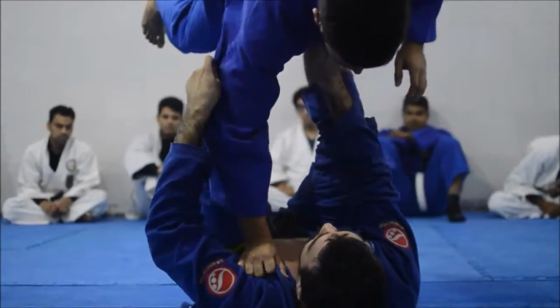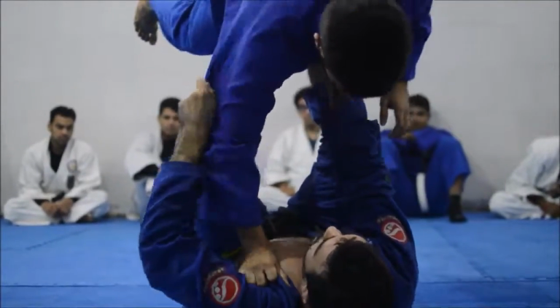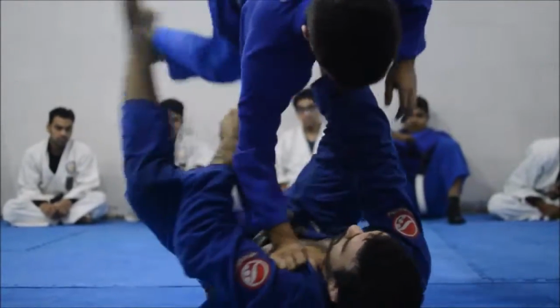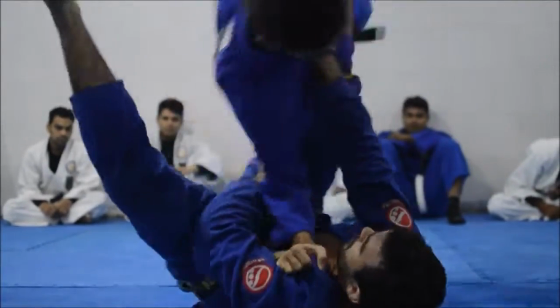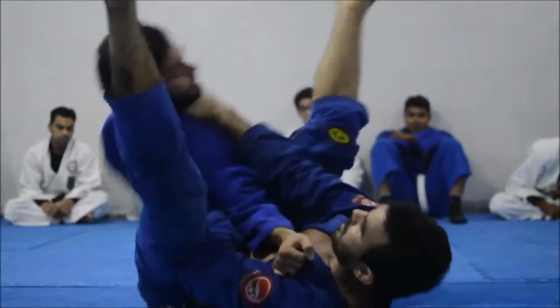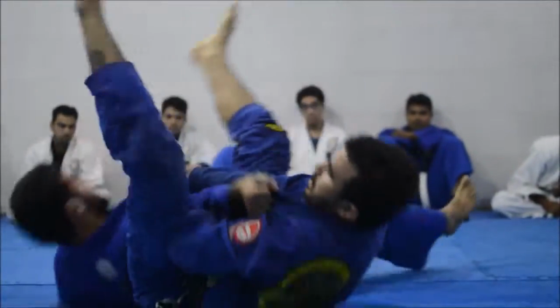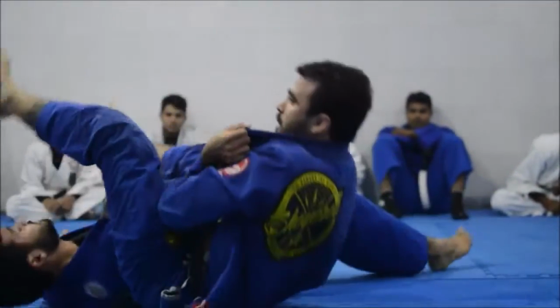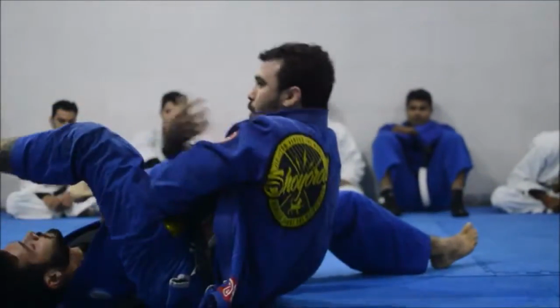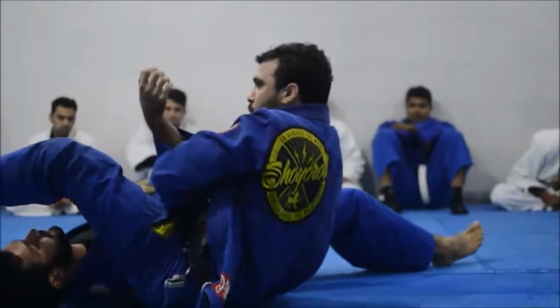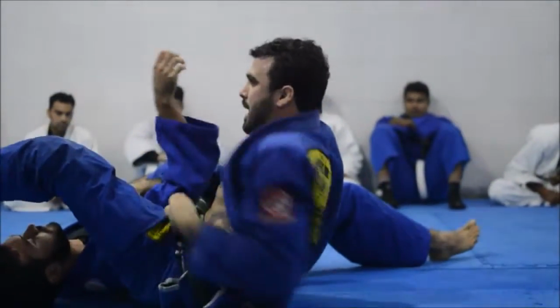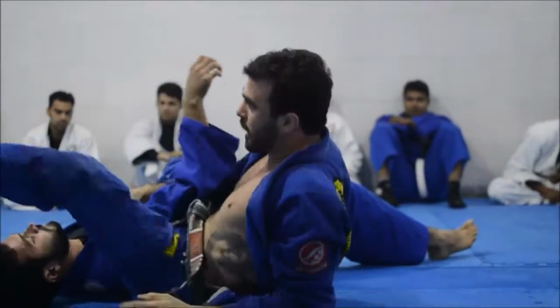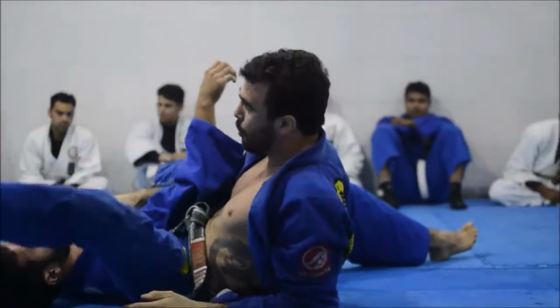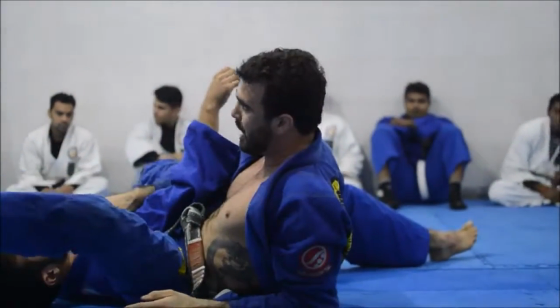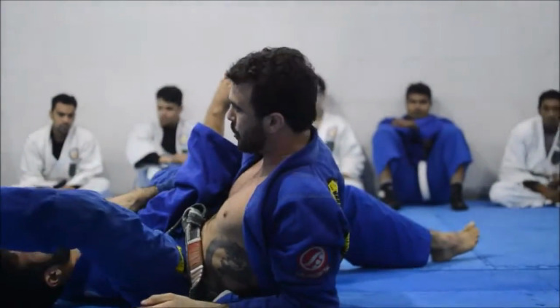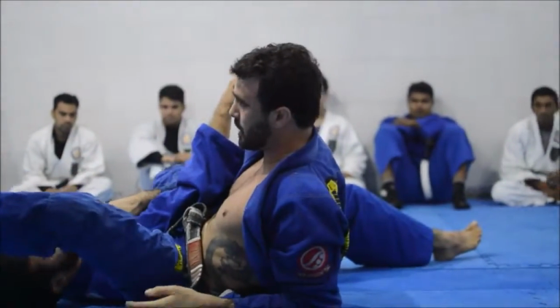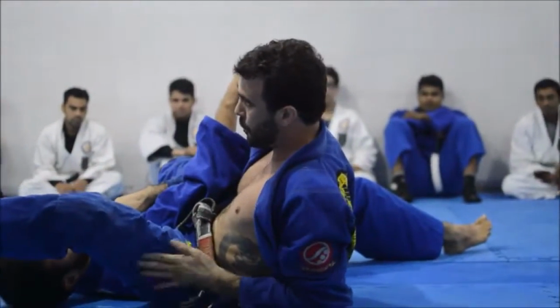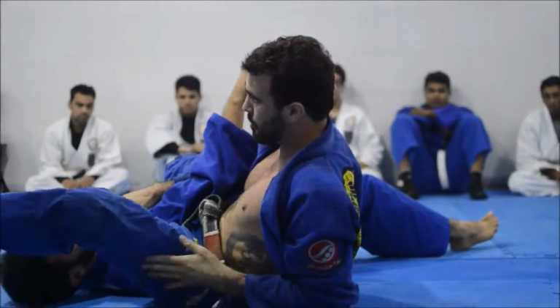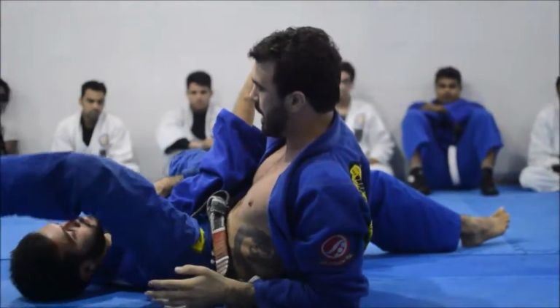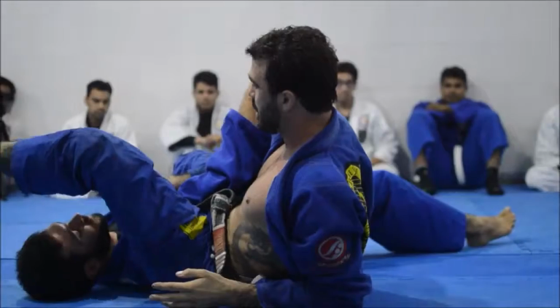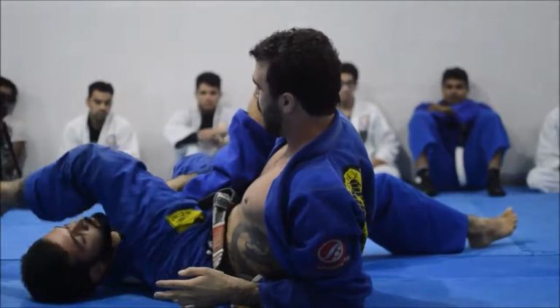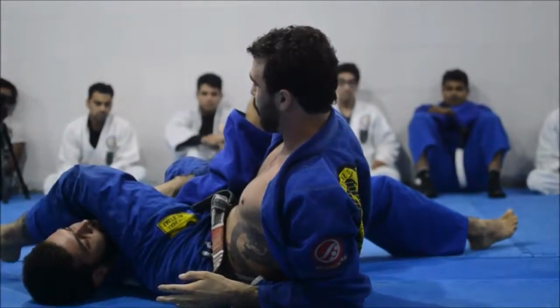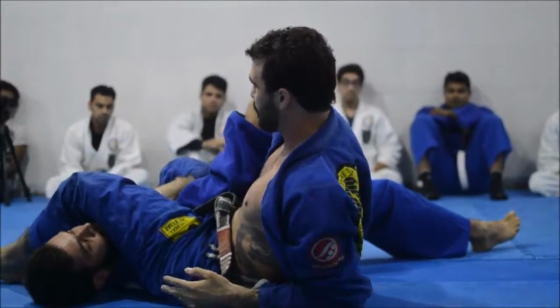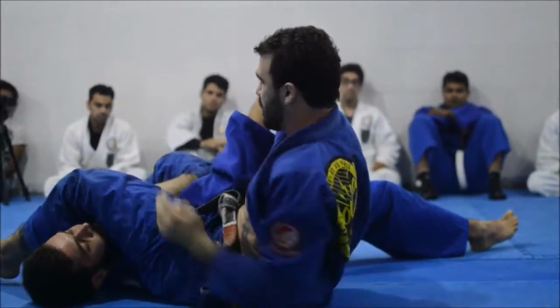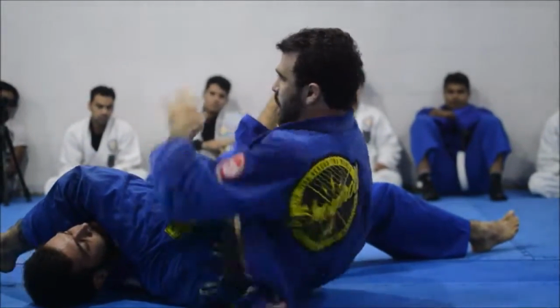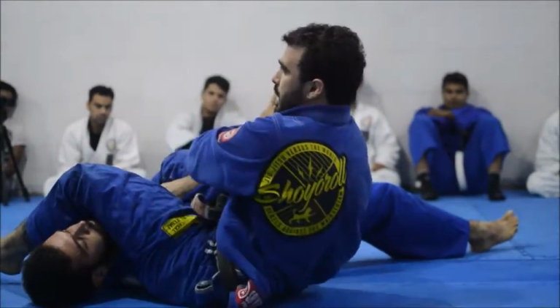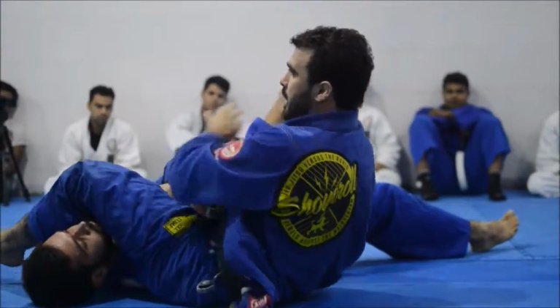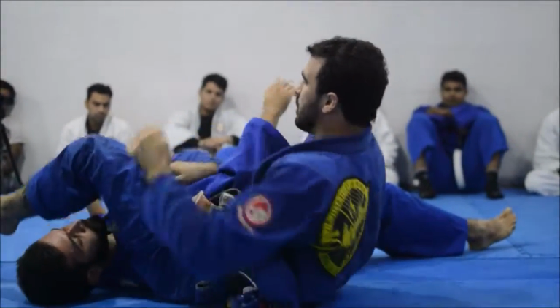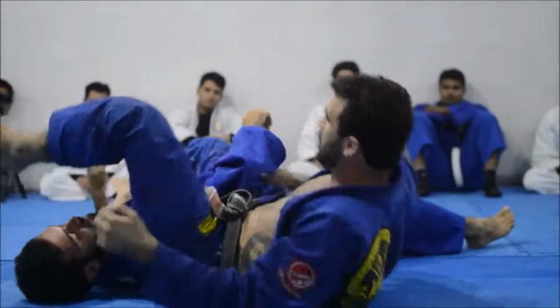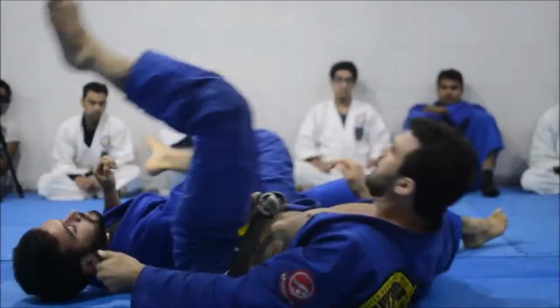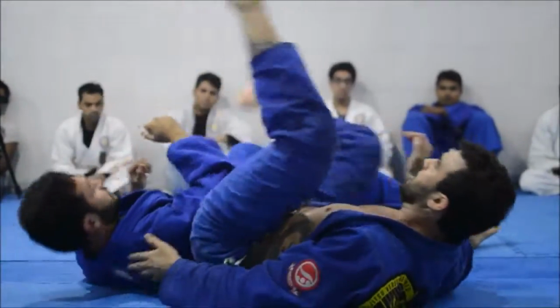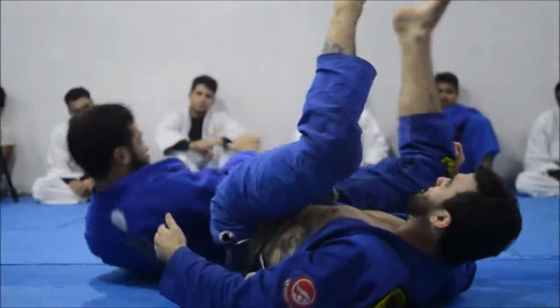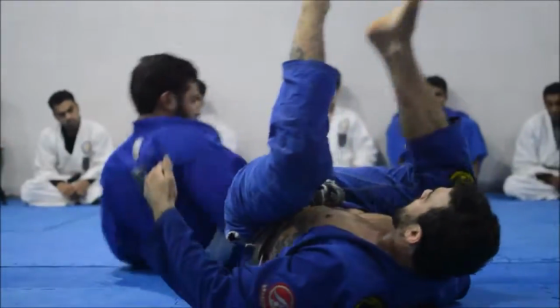It's going to fall into my legs. I open my legs so it doesn't fall into my leg. I close, head to the arm, I open my leg, and I pull it up.